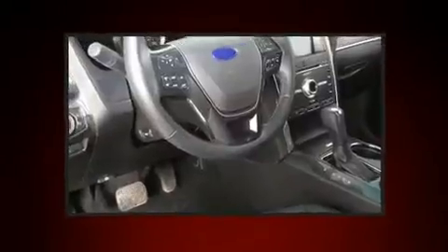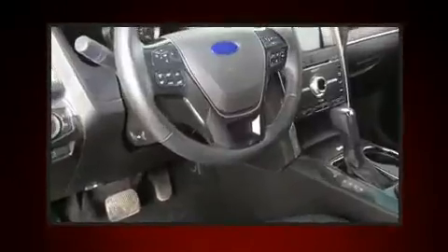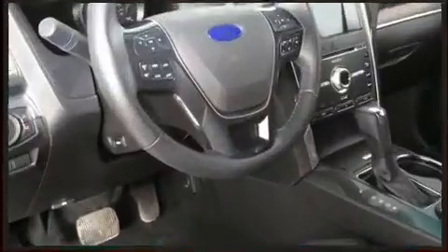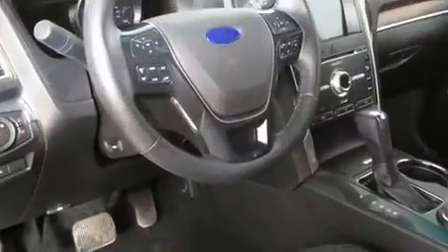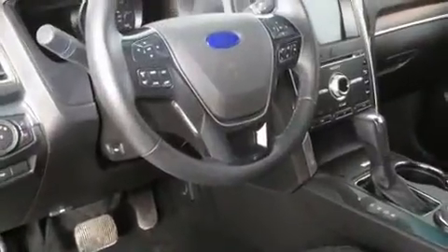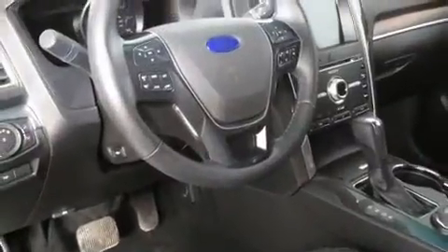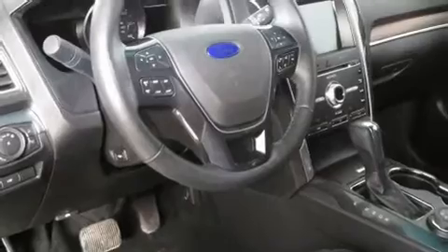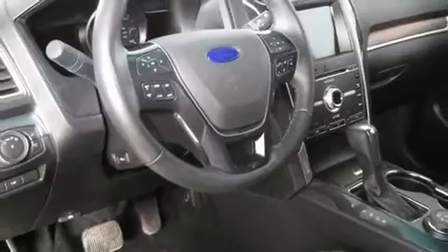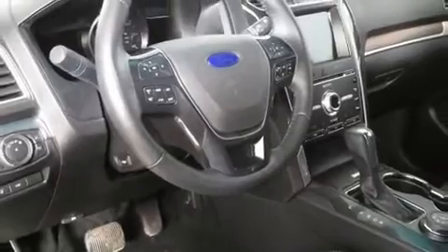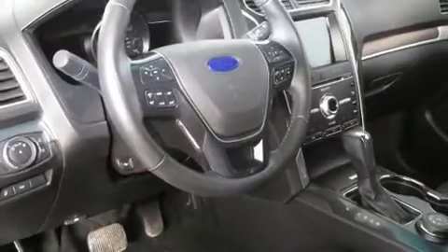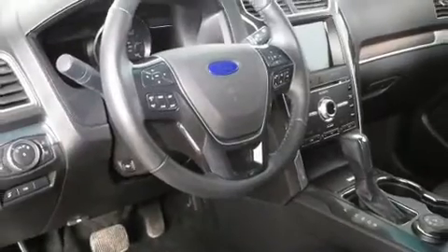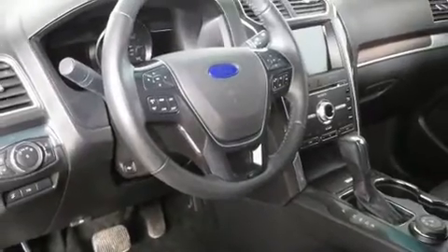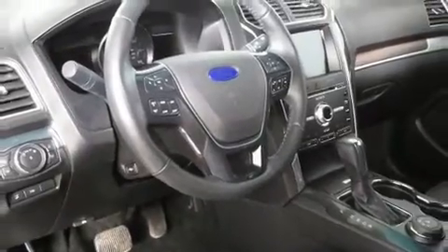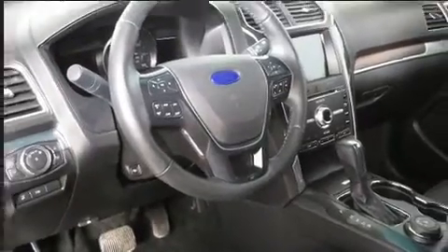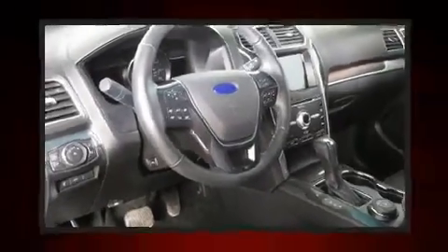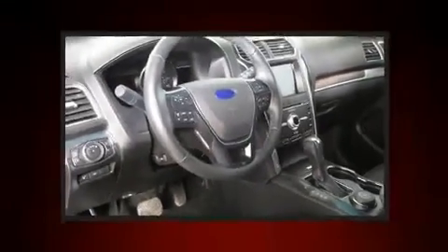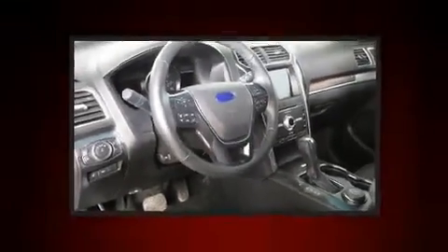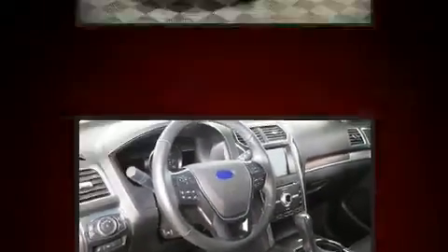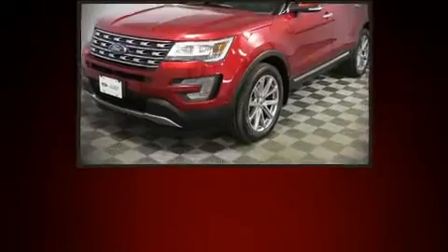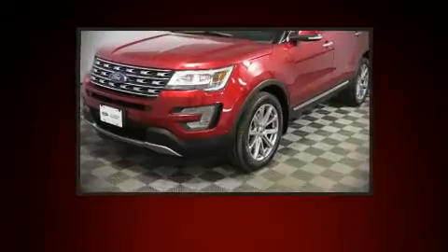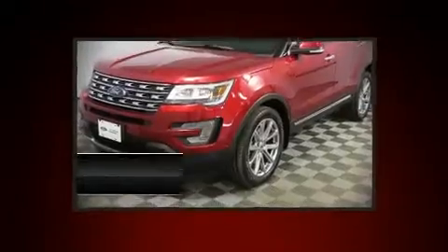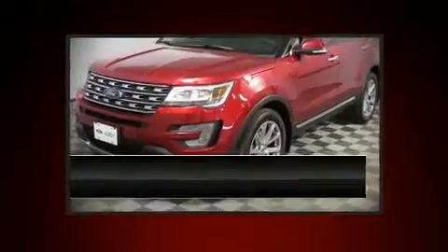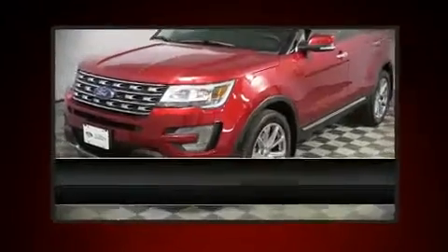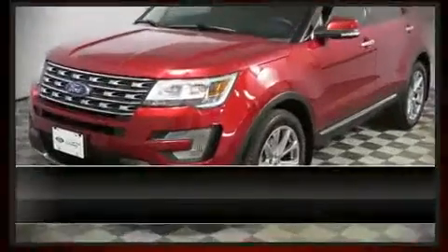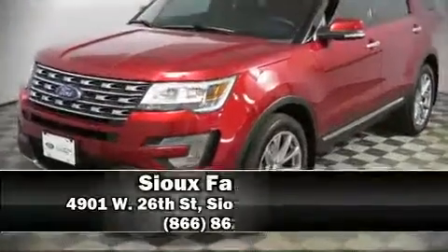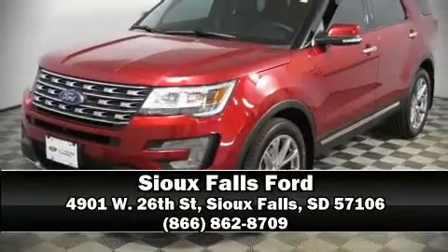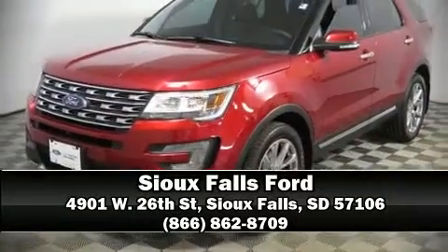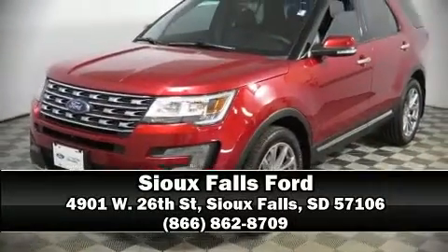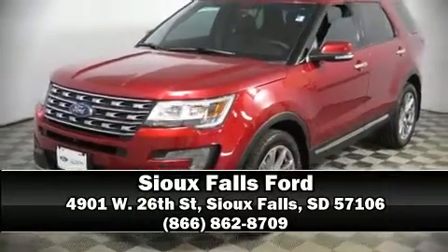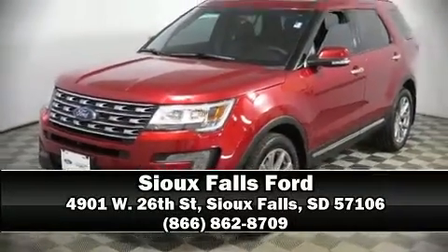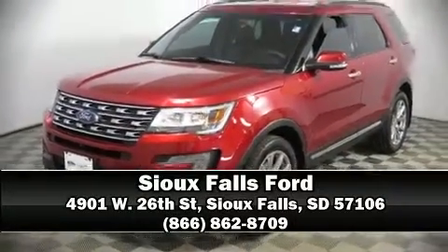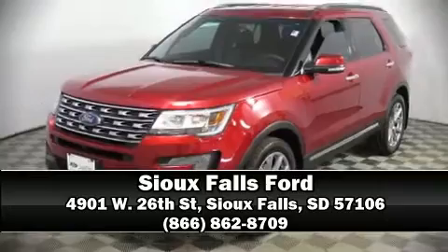This vehicle has achieved certified pre-owned status by passing Ford's rigorous certification process. Stop by our dealership or give us a call for more information.